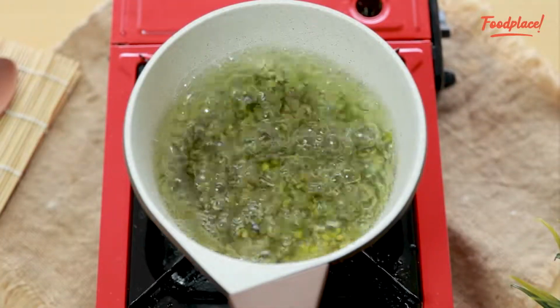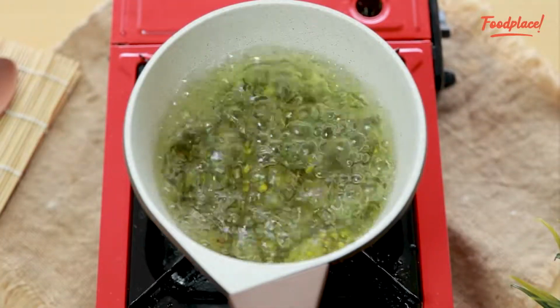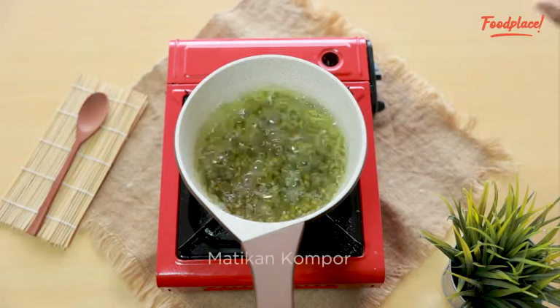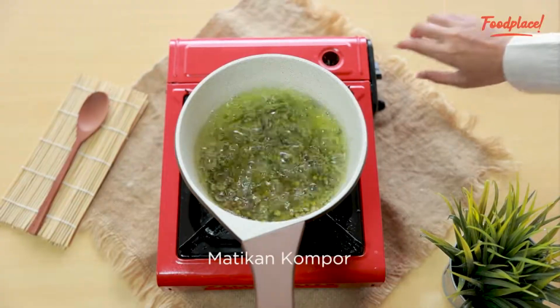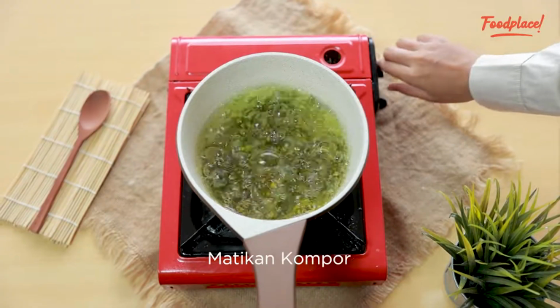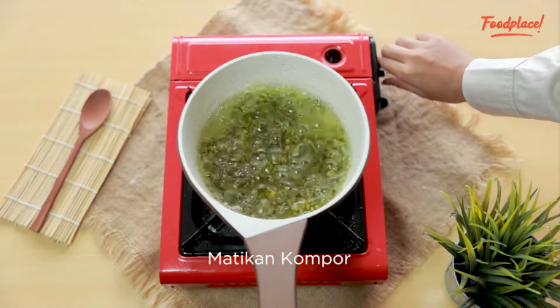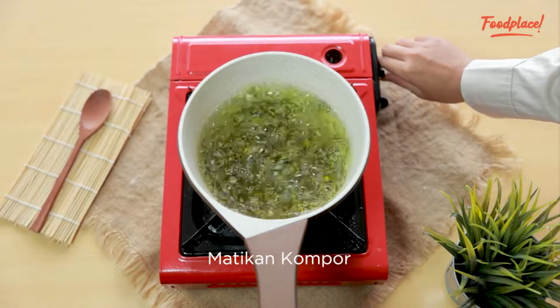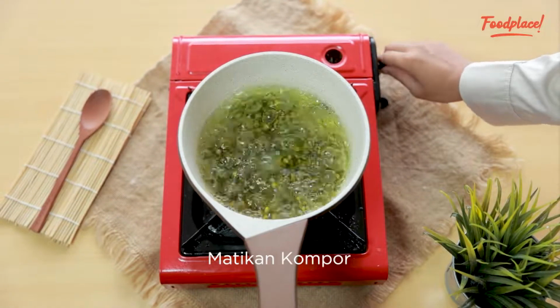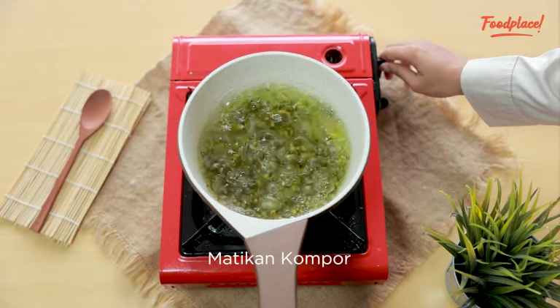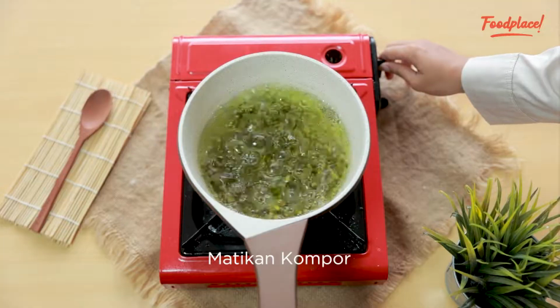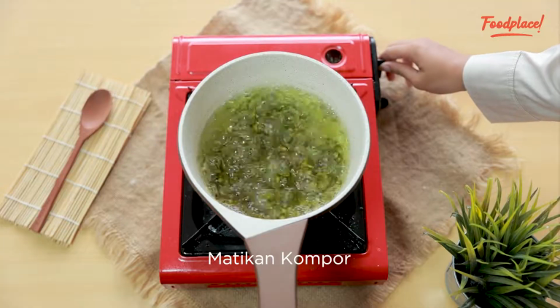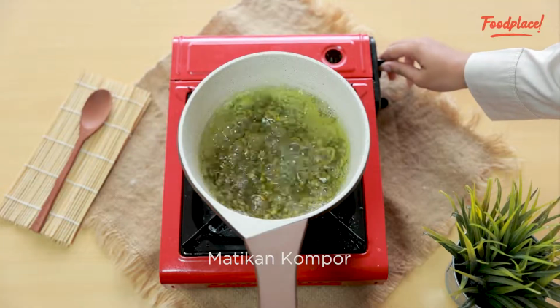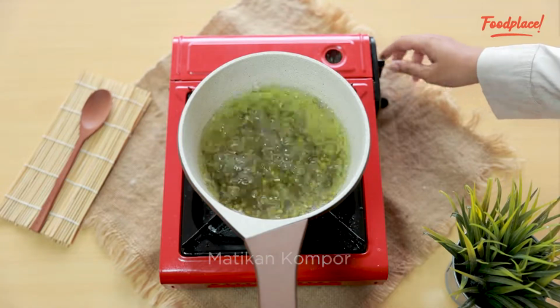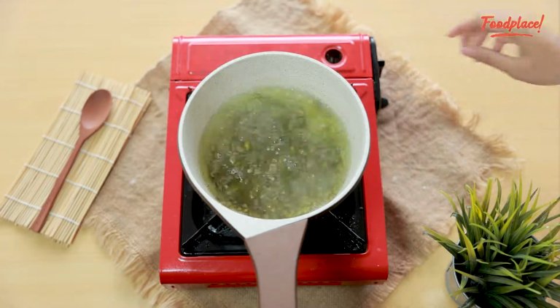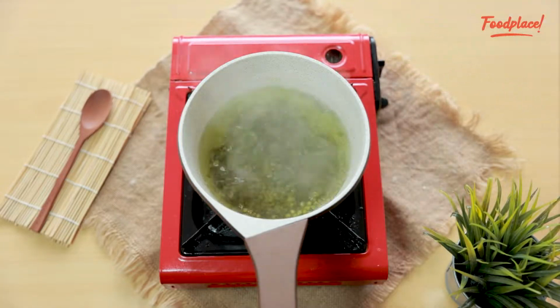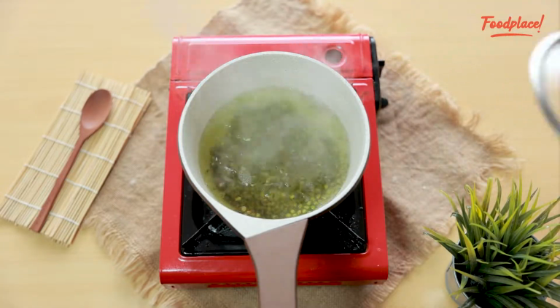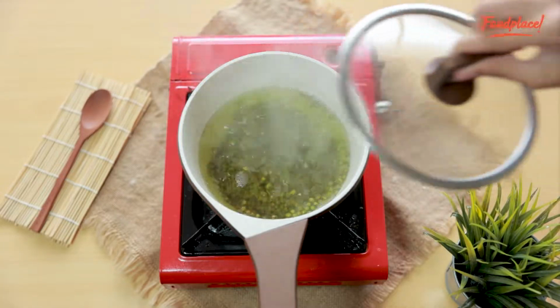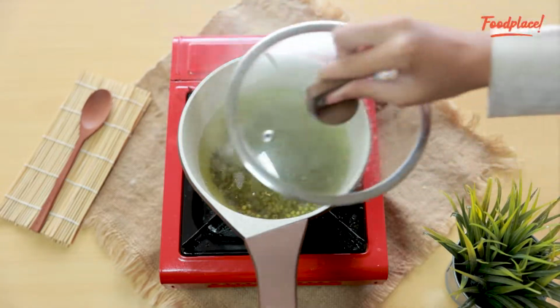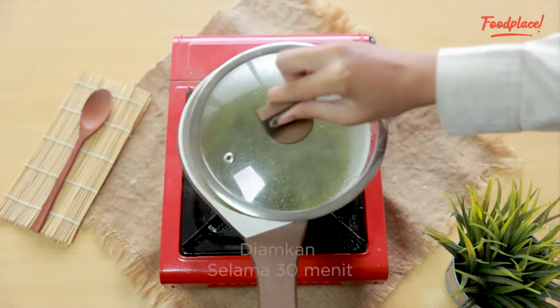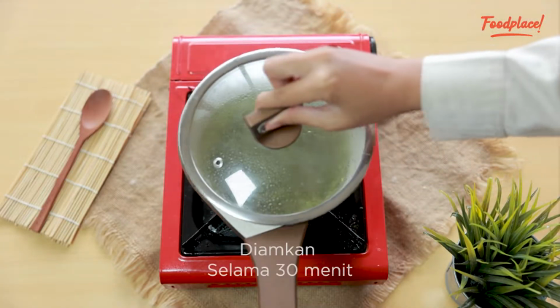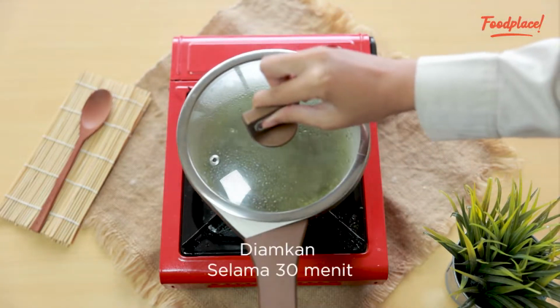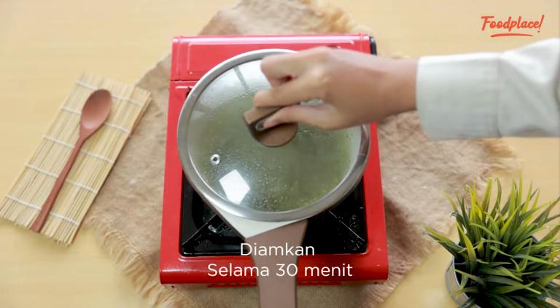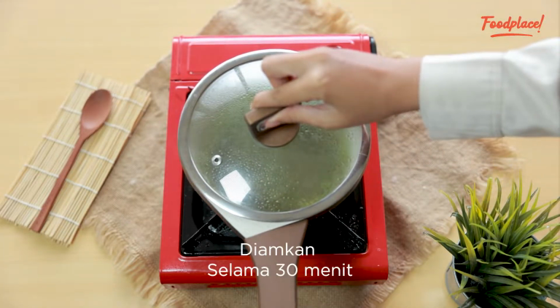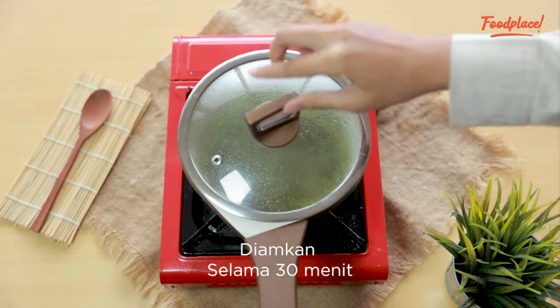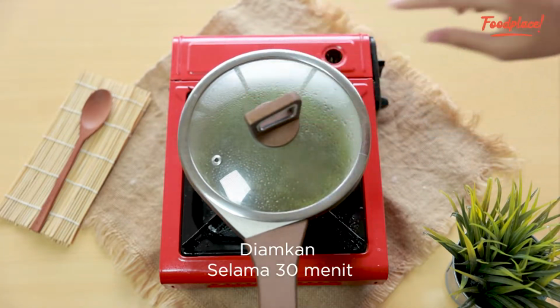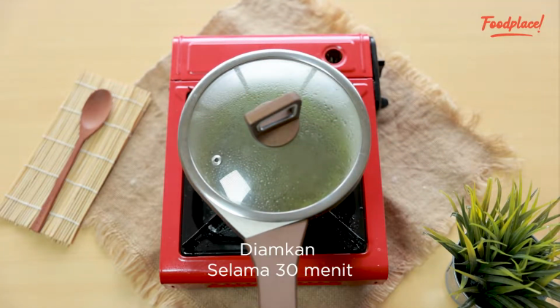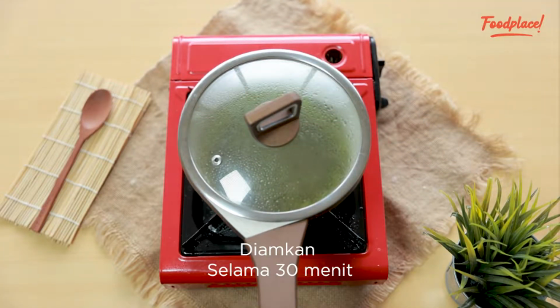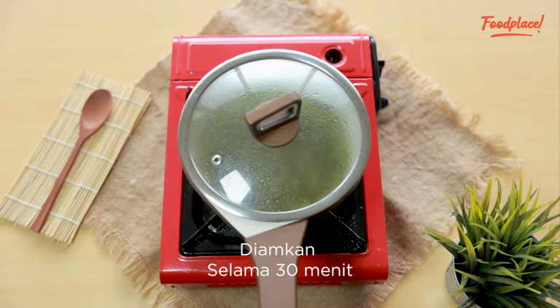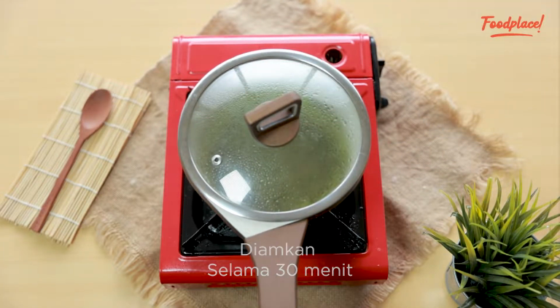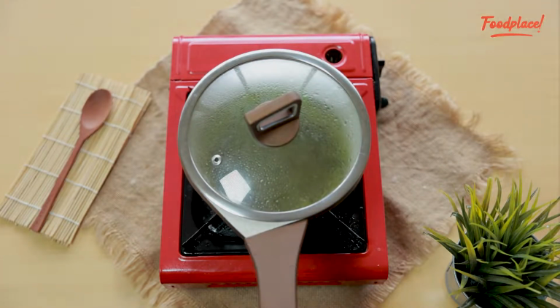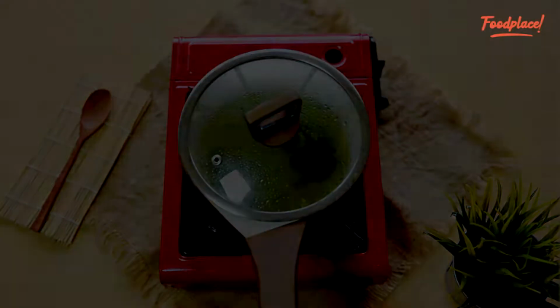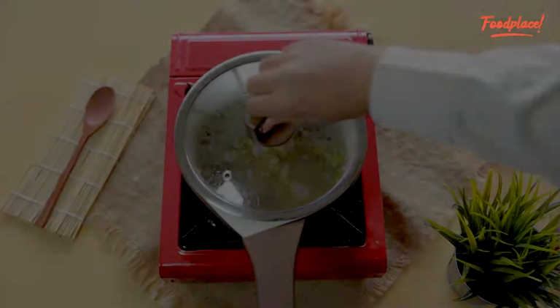I'm going to mix with some water. Then mix with some water, and you can do some other steps after adding the water.